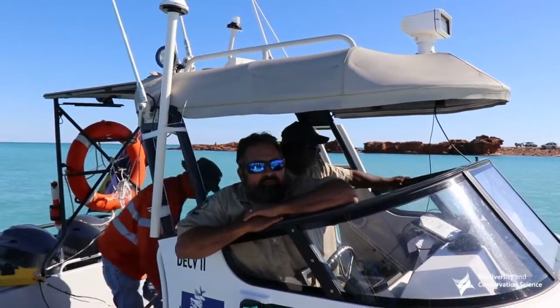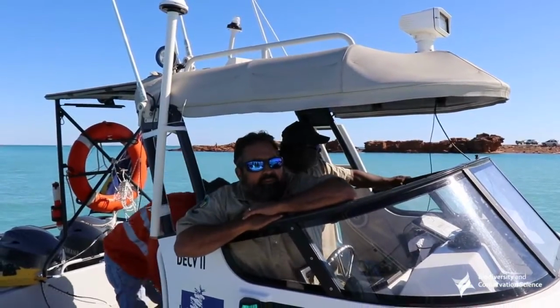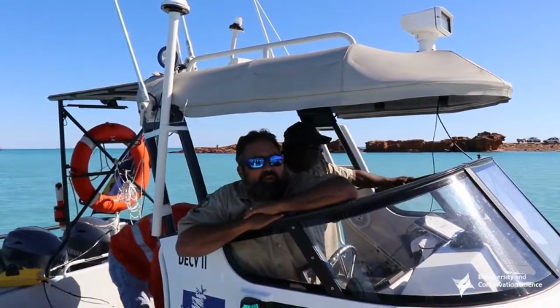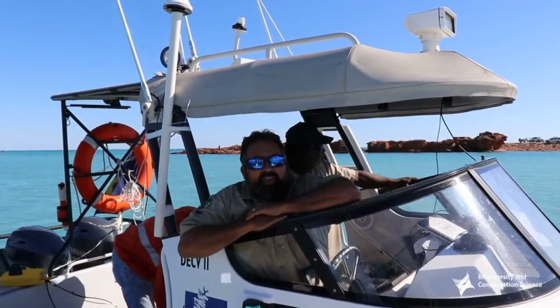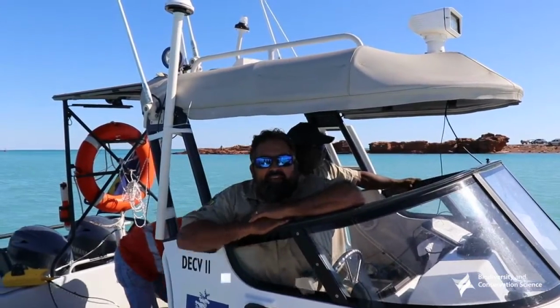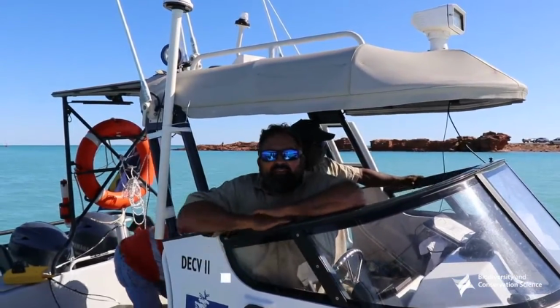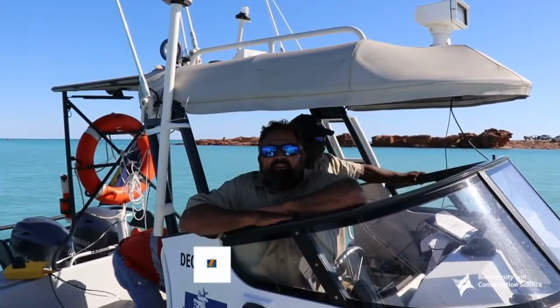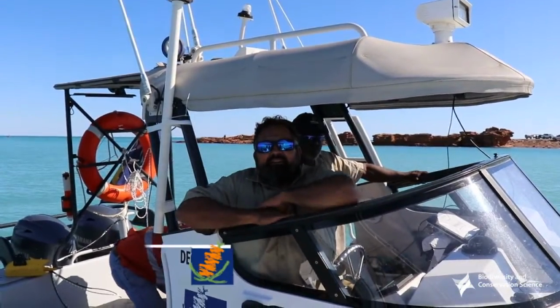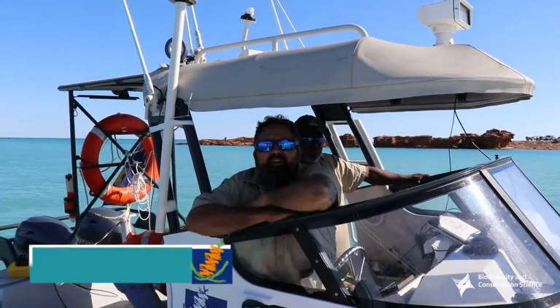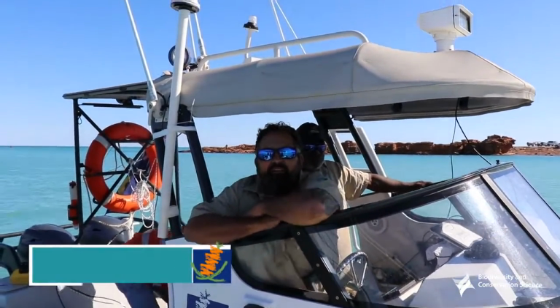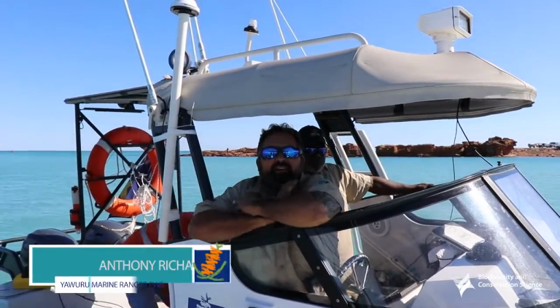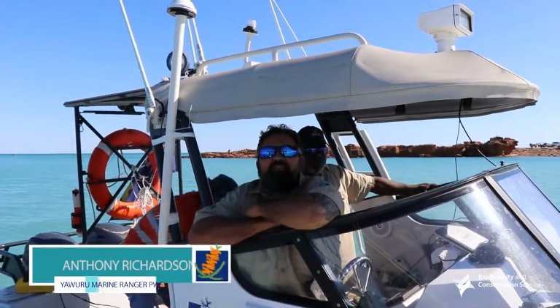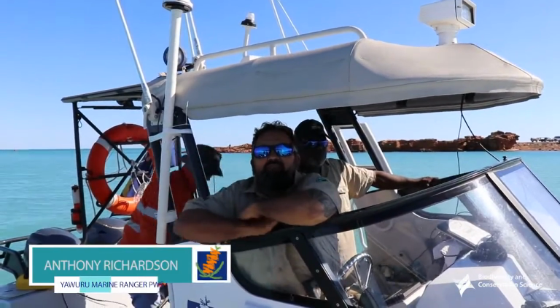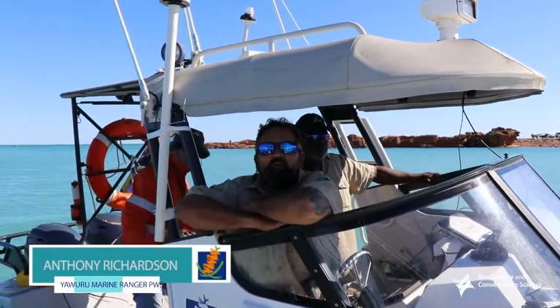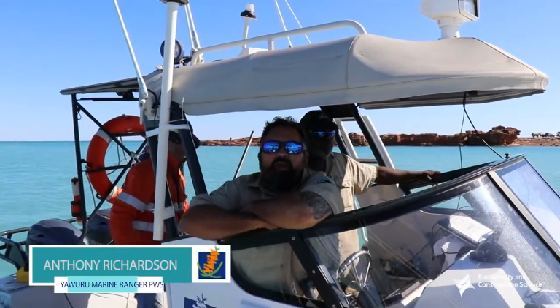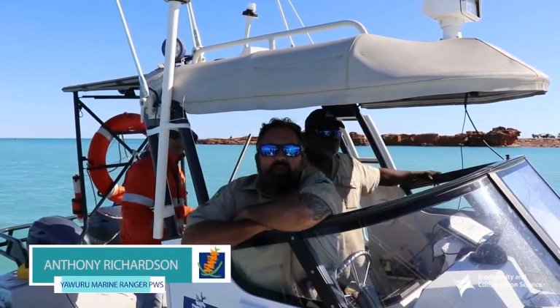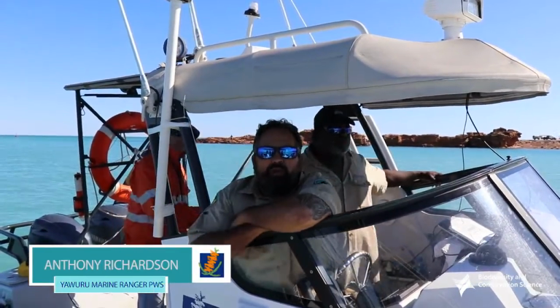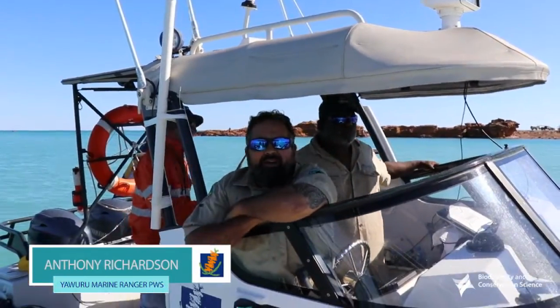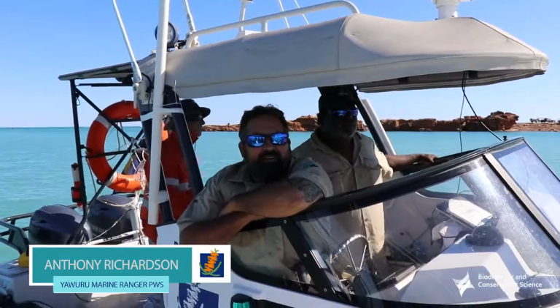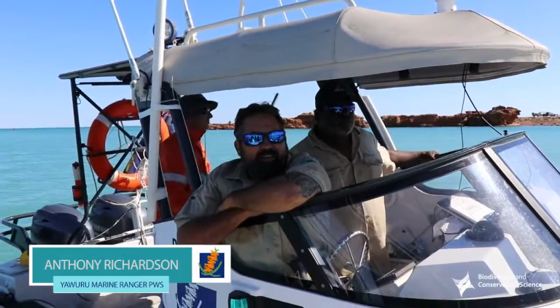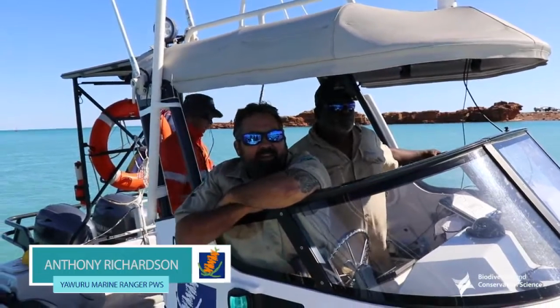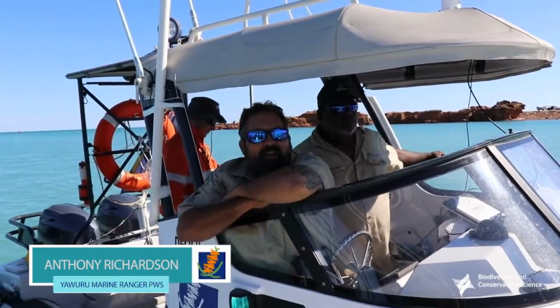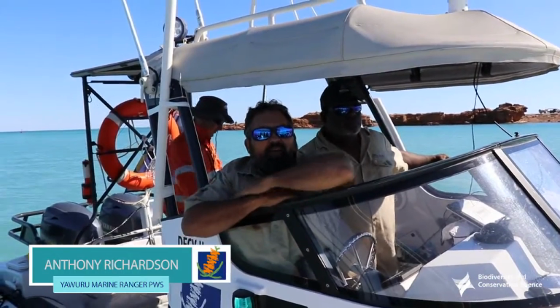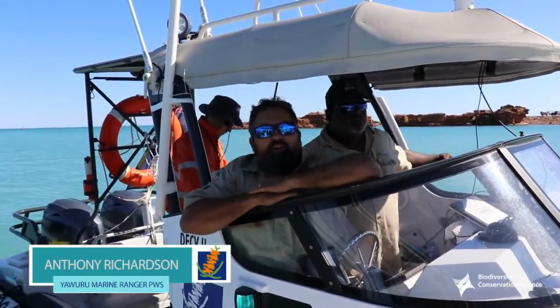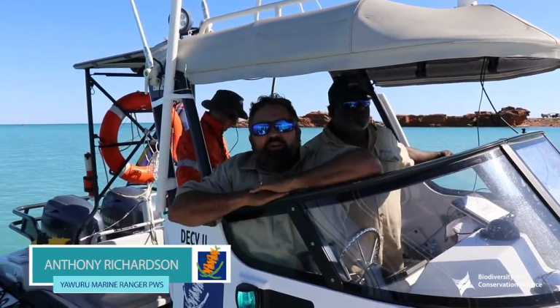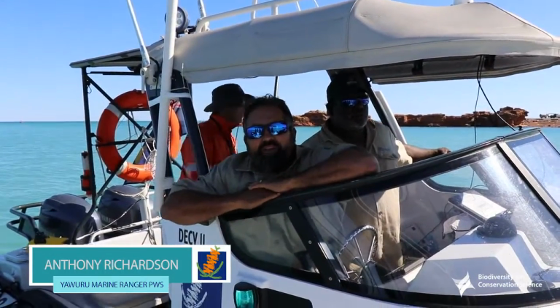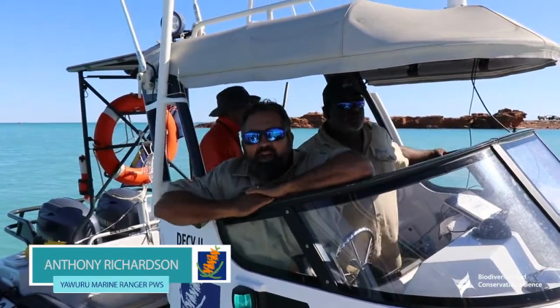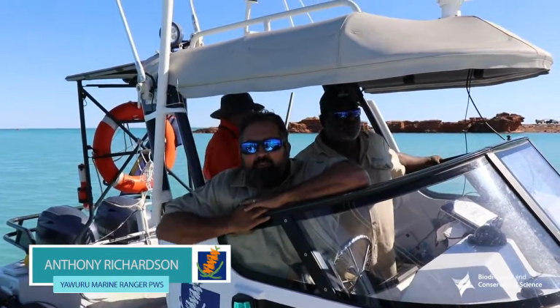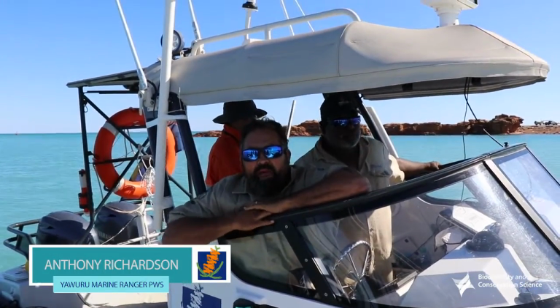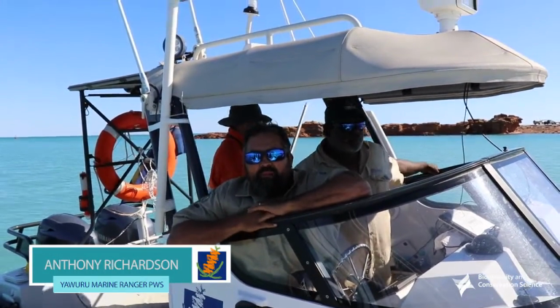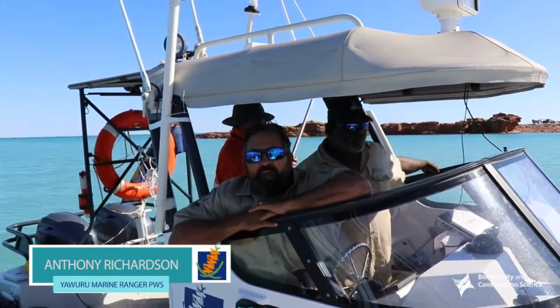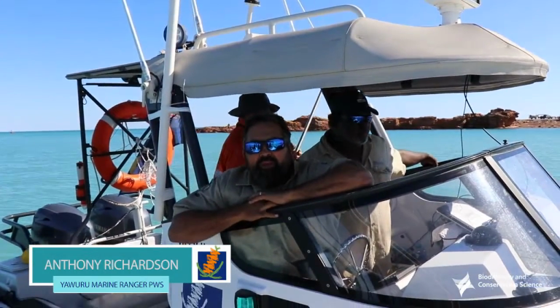Today we're heading out into the Yarra Nugalagan Roebuck Bay Marine Park. We're going to be doing some habitat mapping.